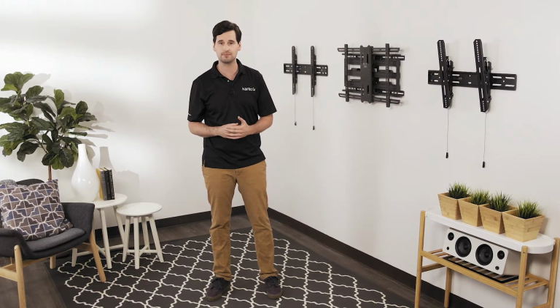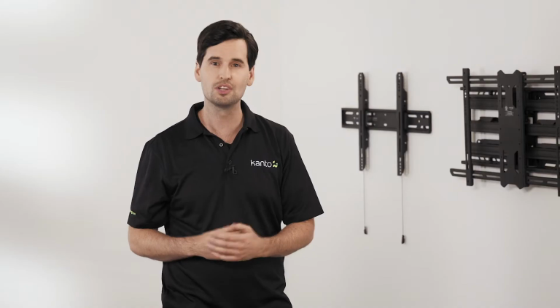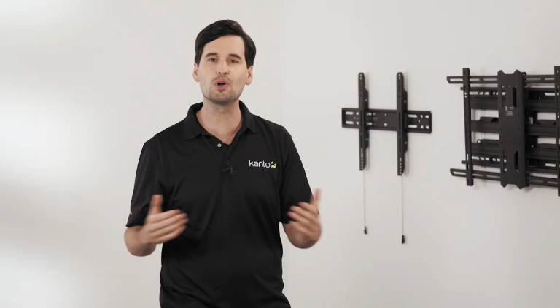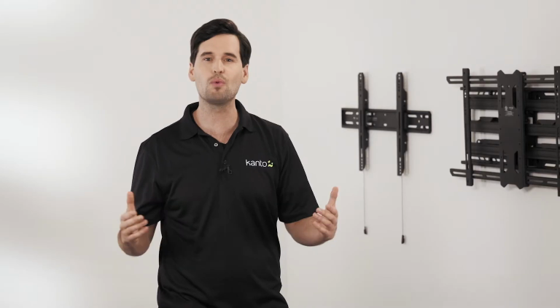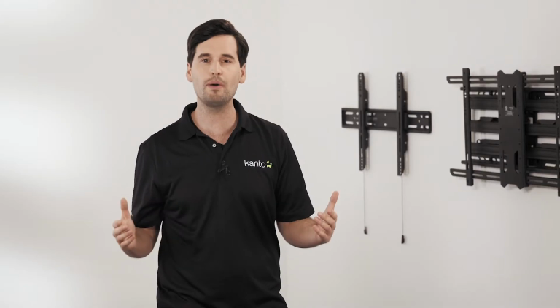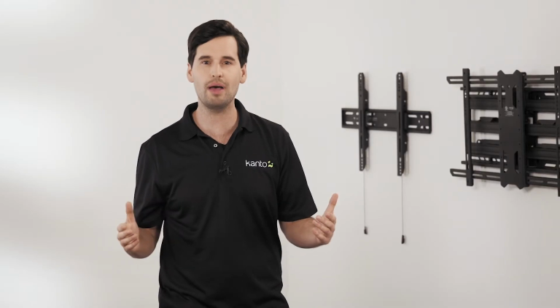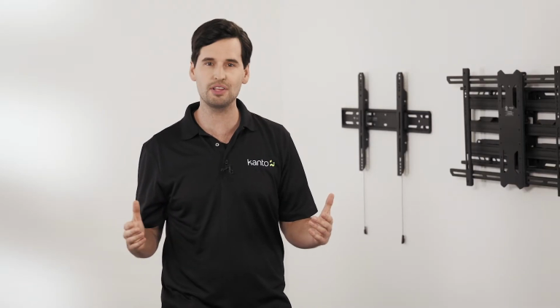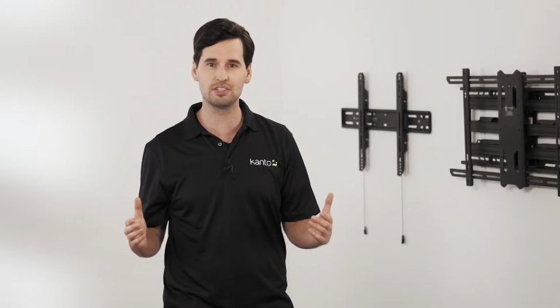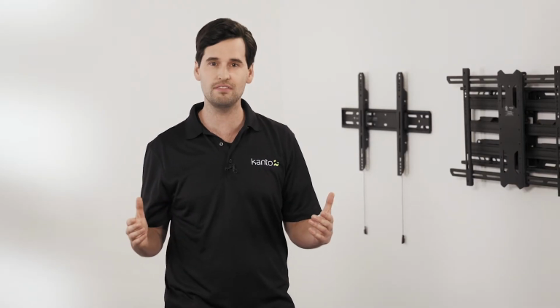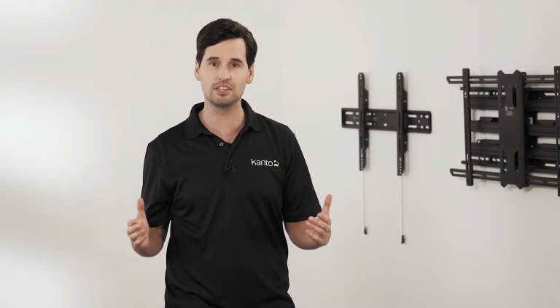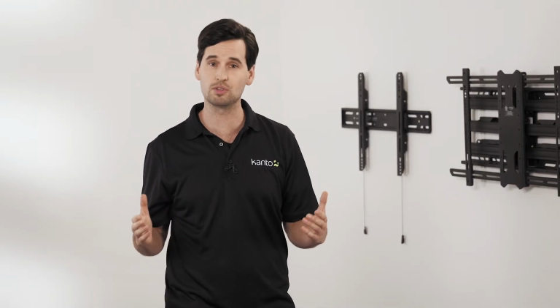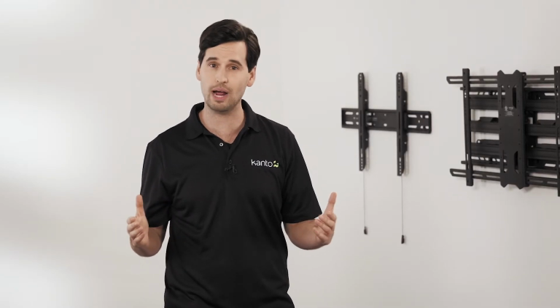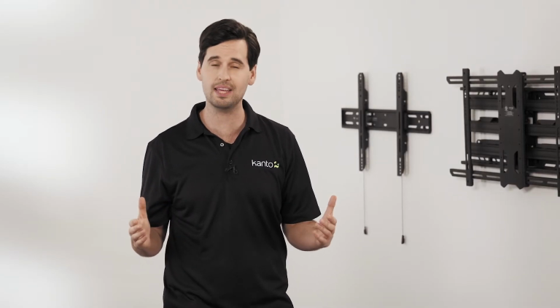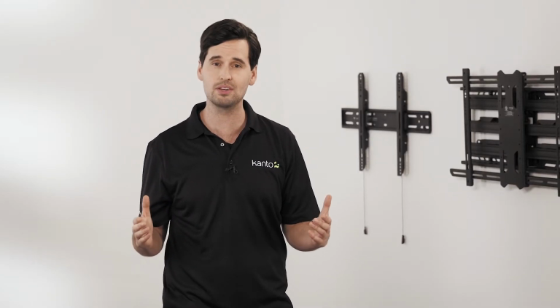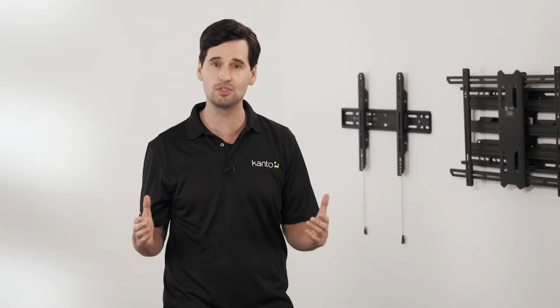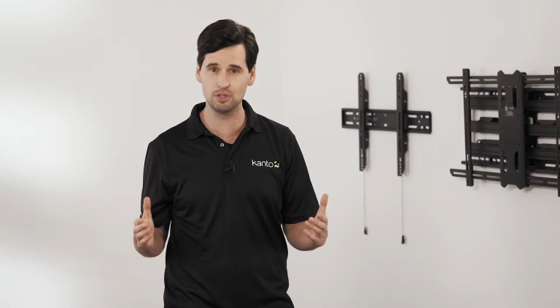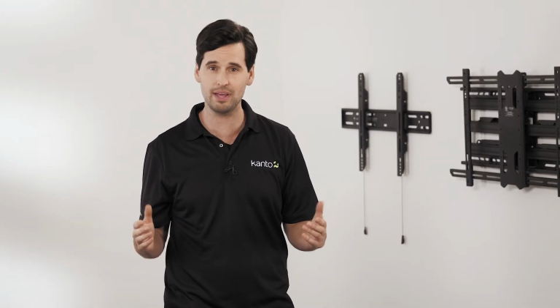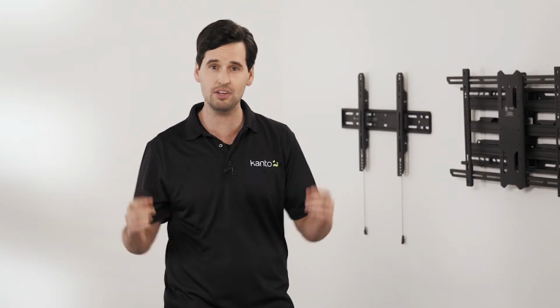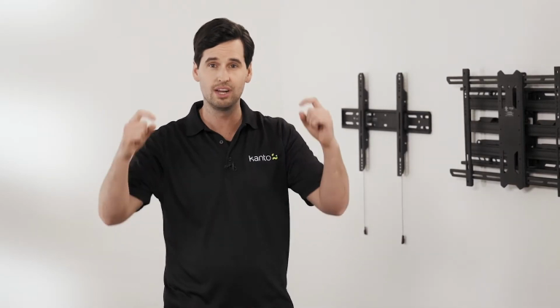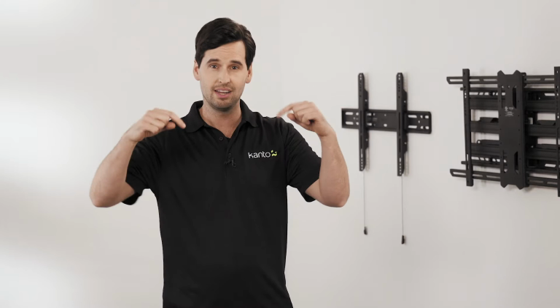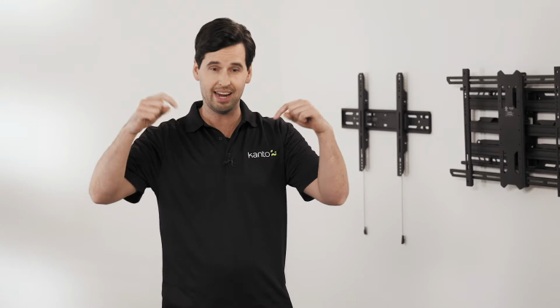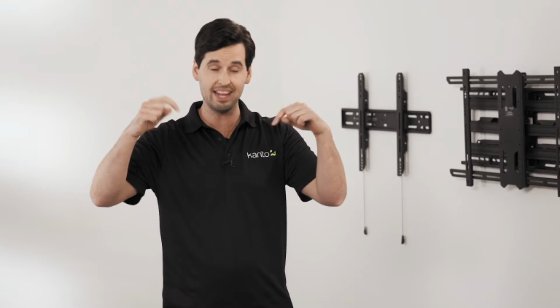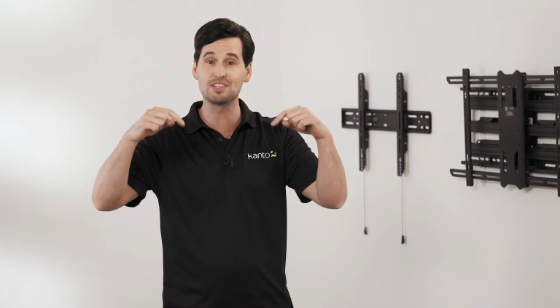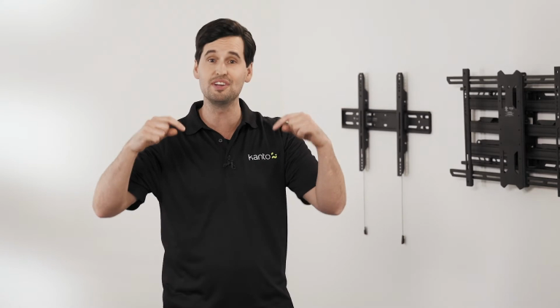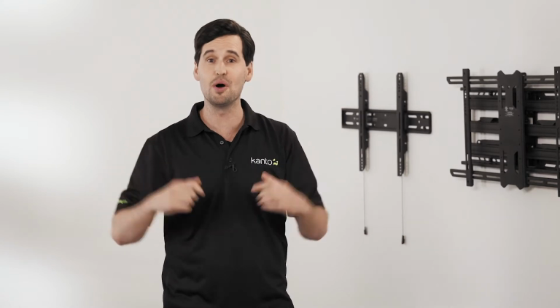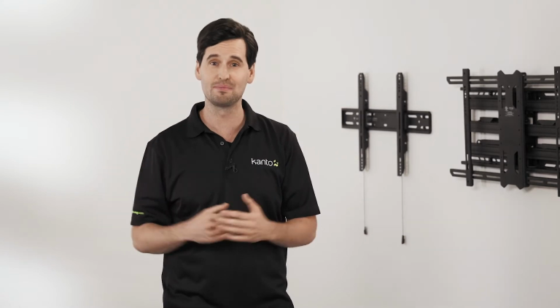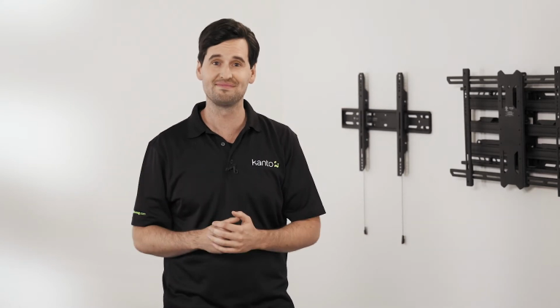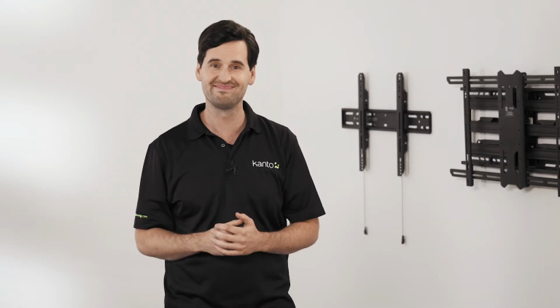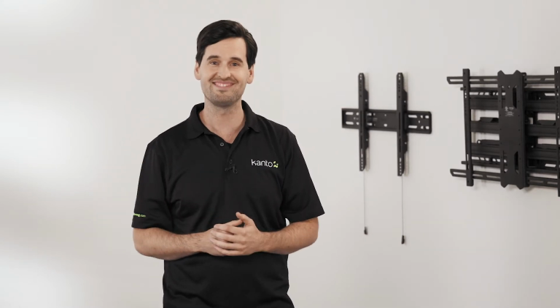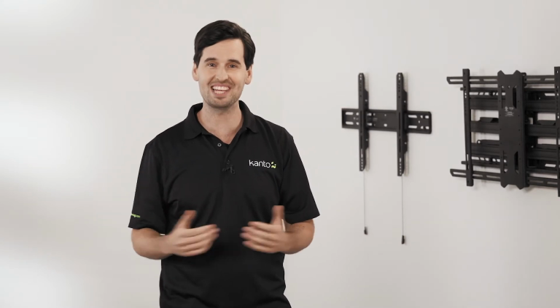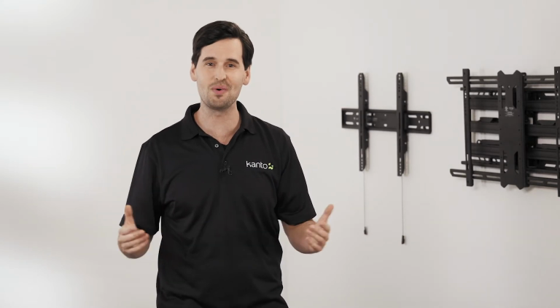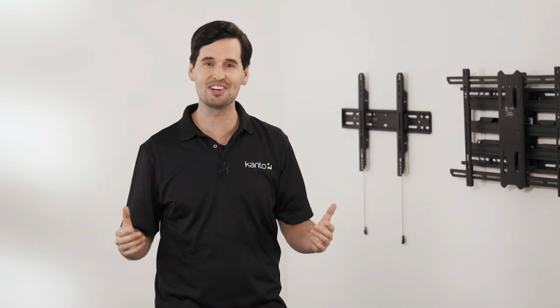To learn more about mounting your TV, subscribe to Kanto's YouTube page and like this video. Thanks for watching.